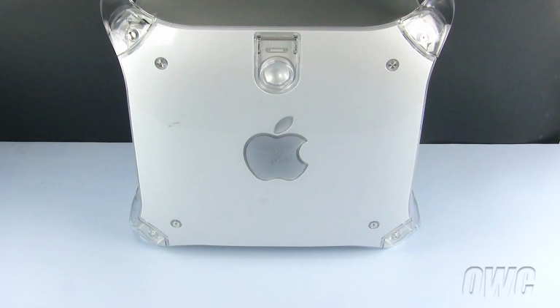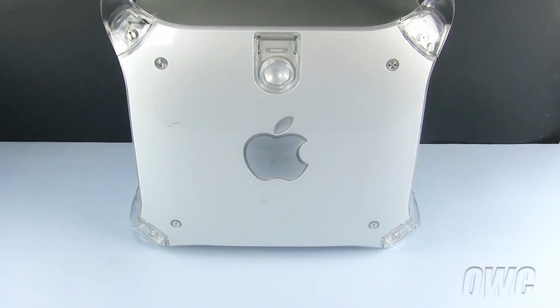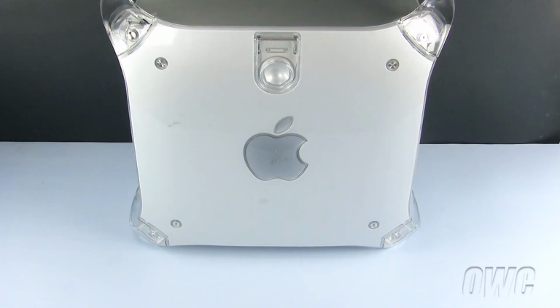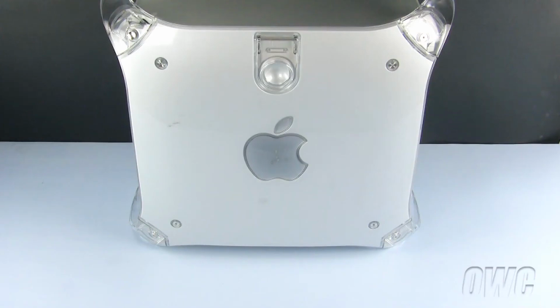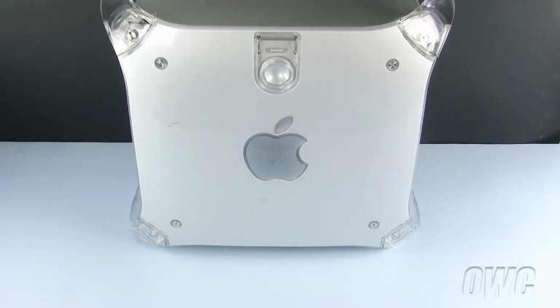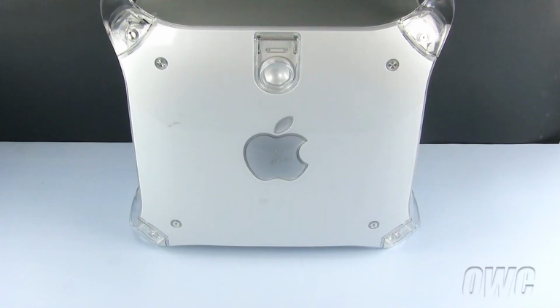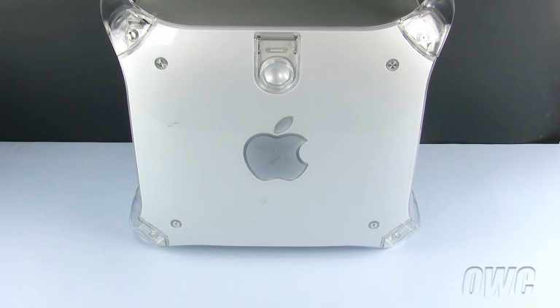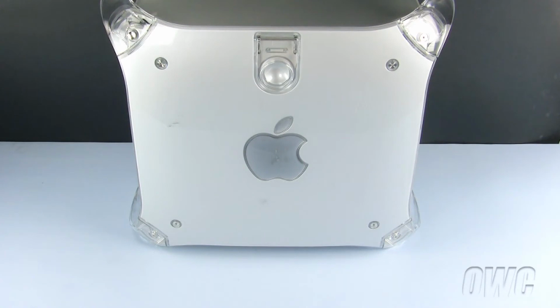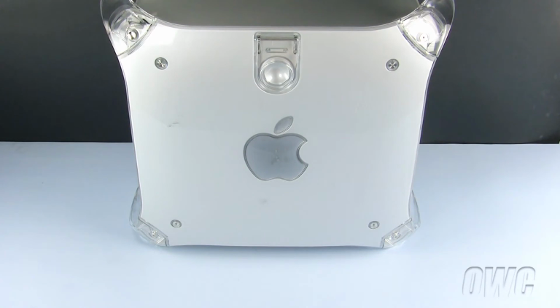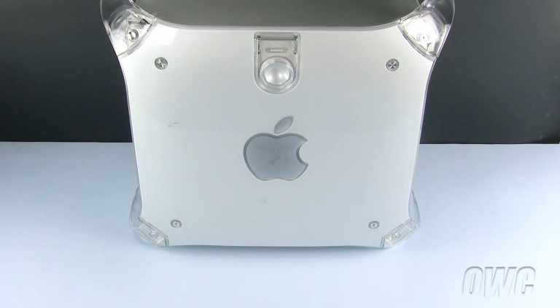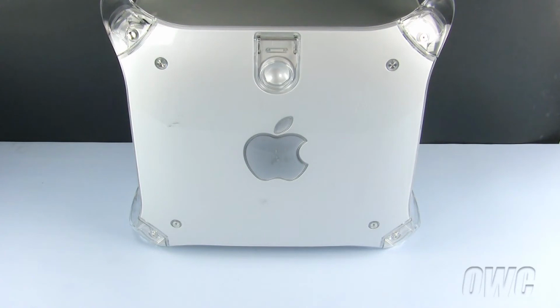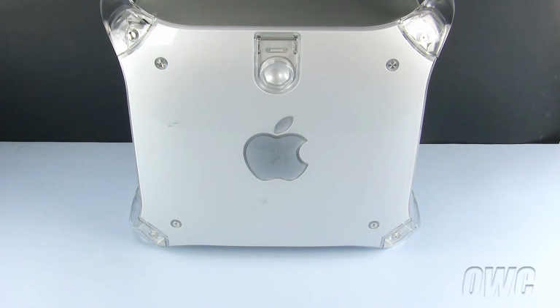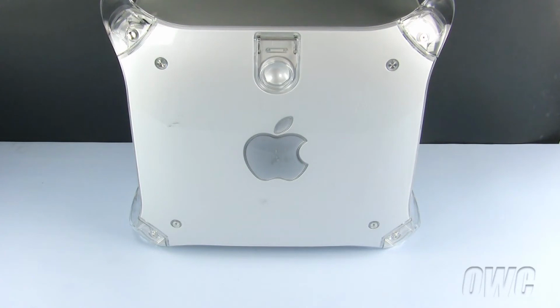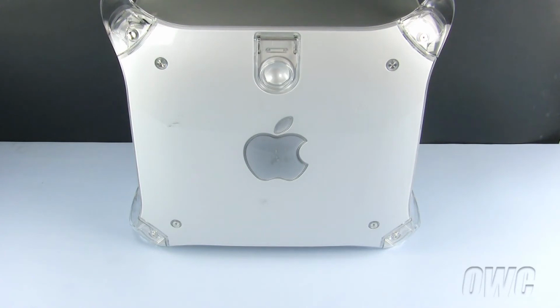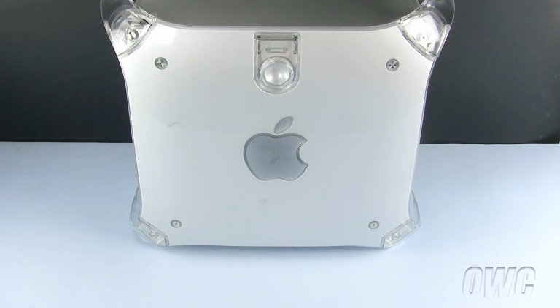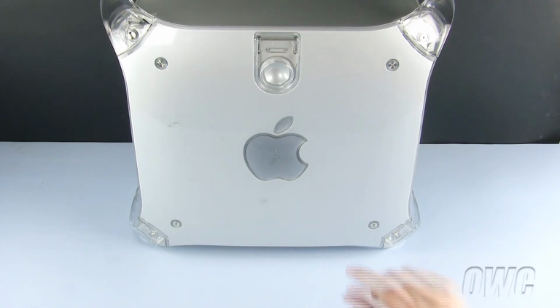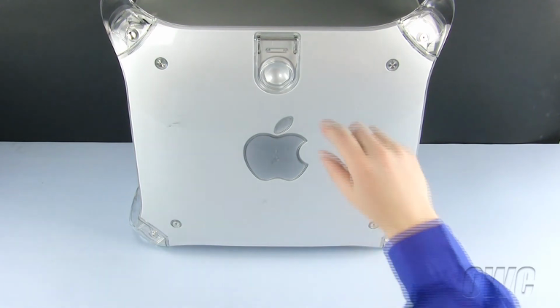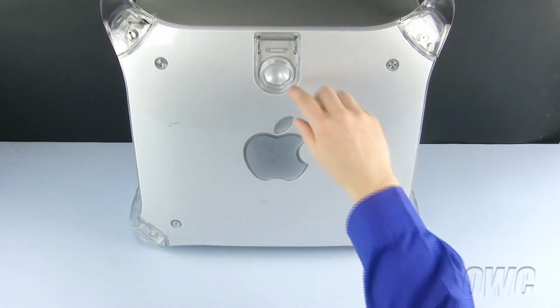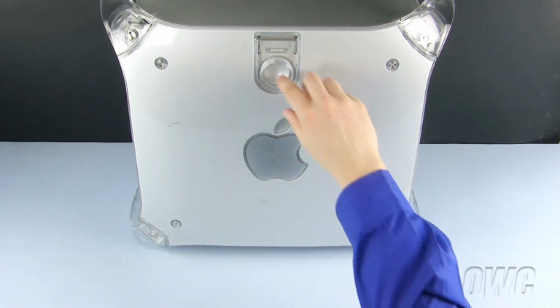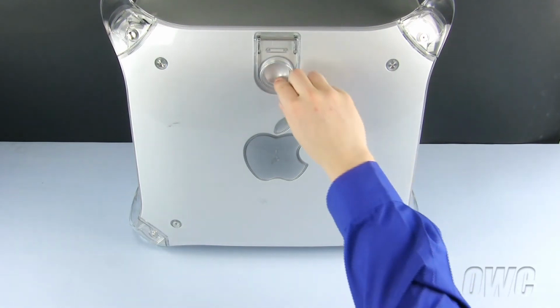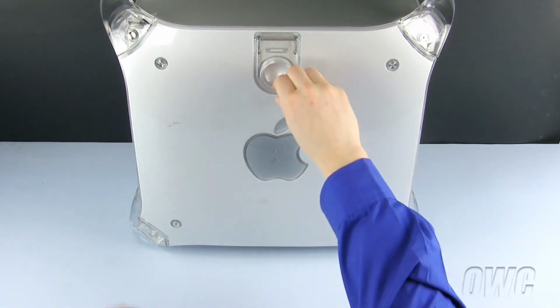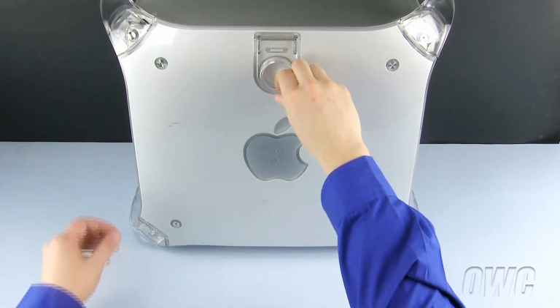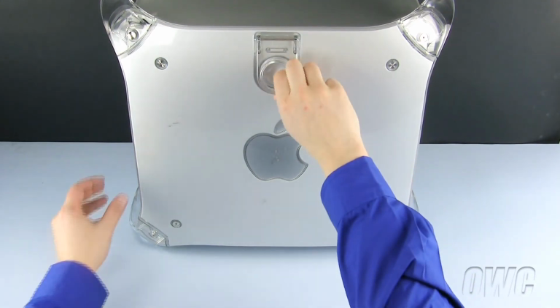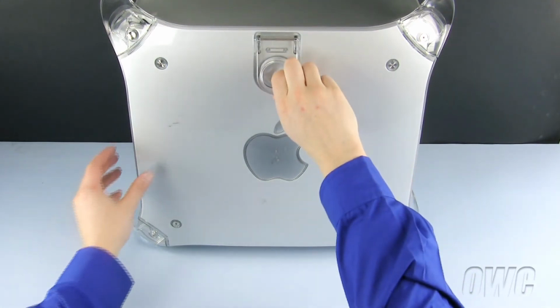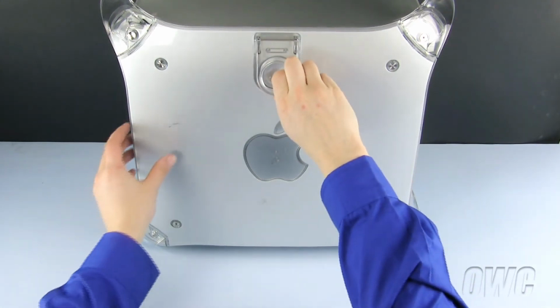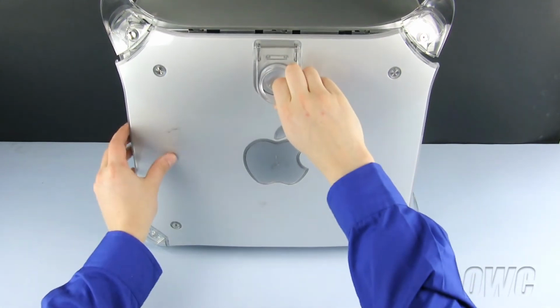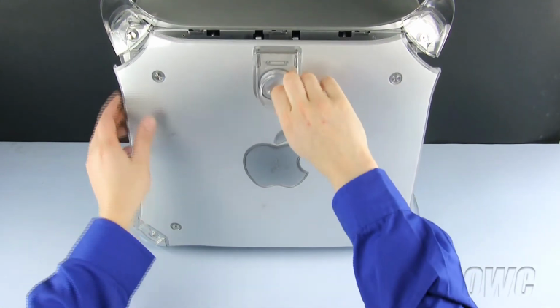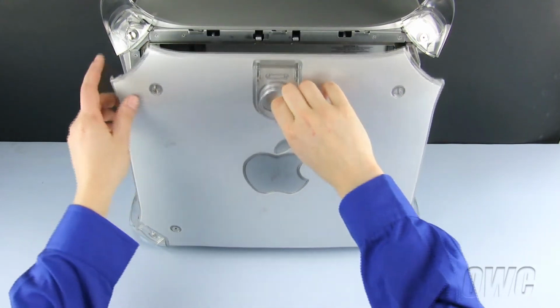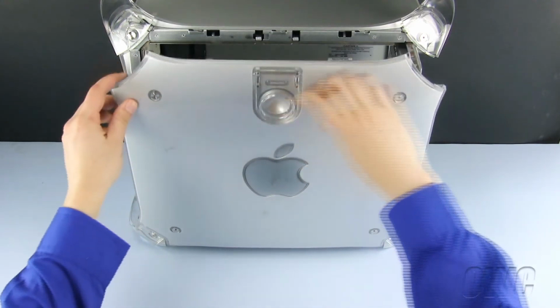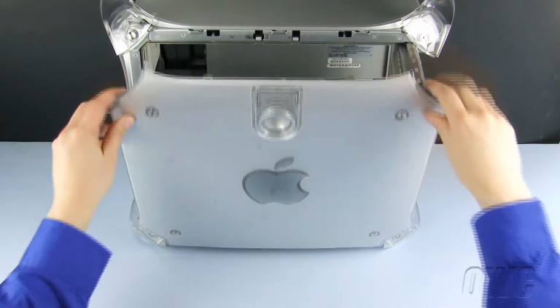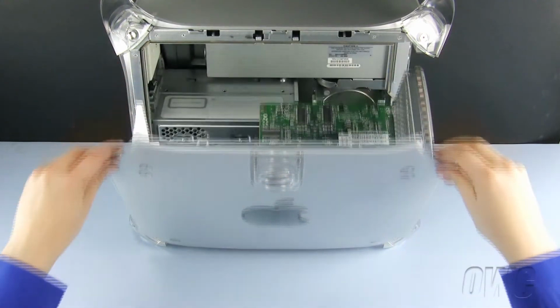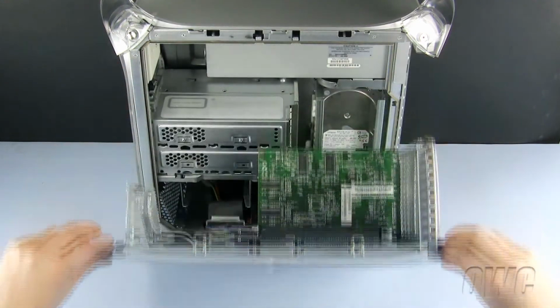Our first step is to open the machine. To do so, lift up on the handle on the side and lower the door.